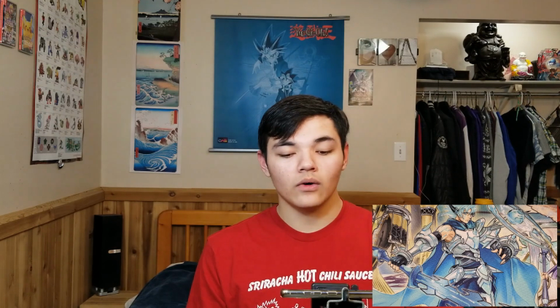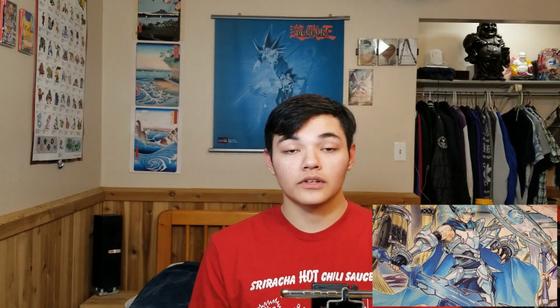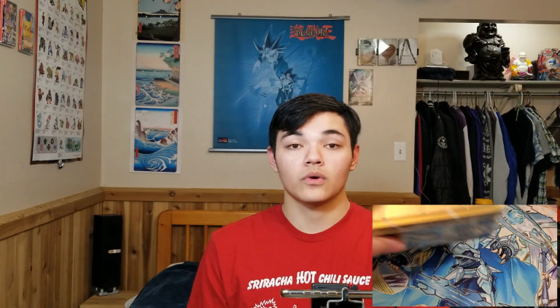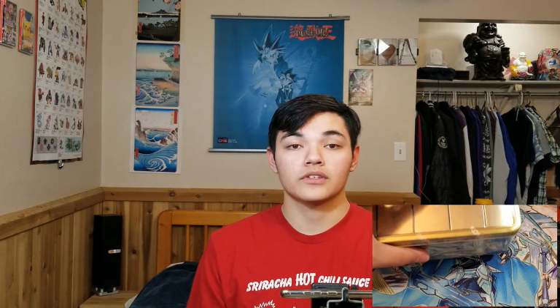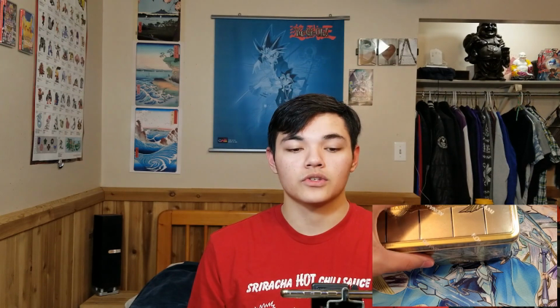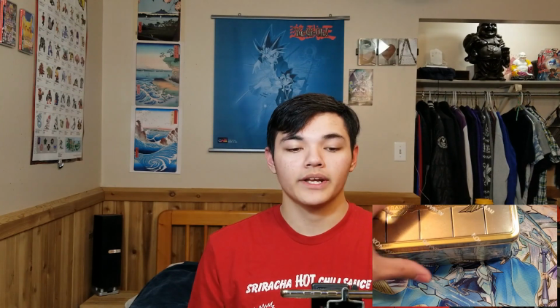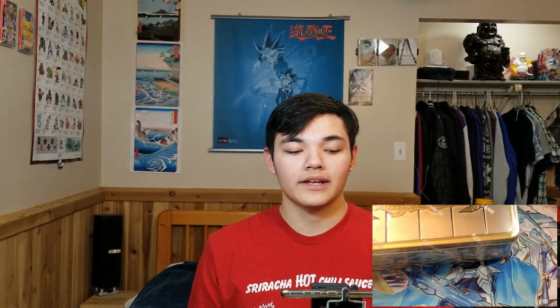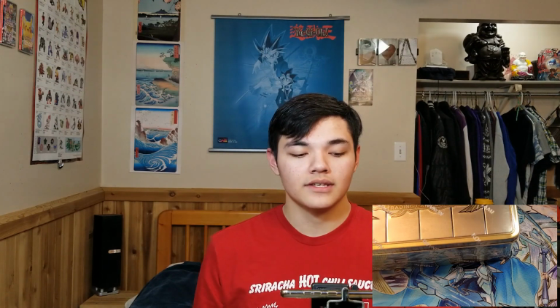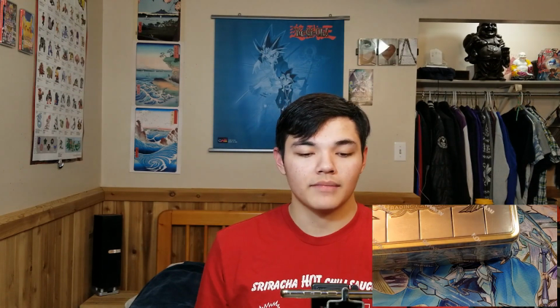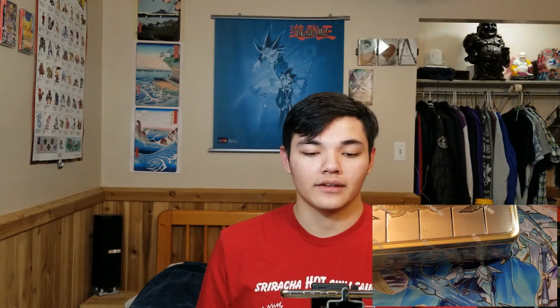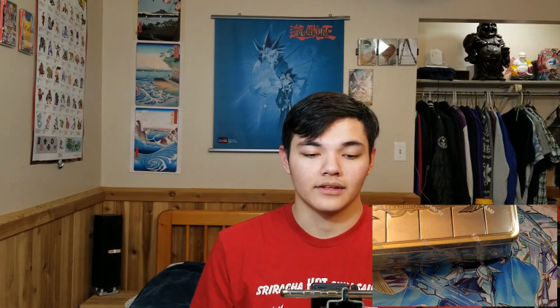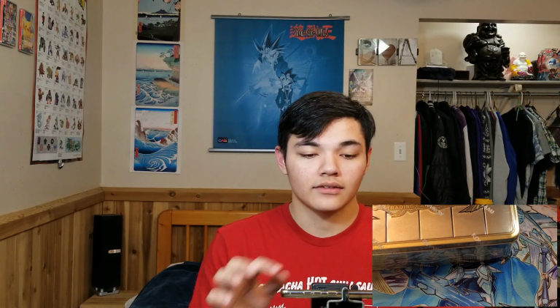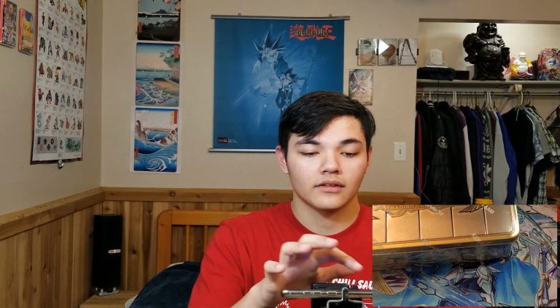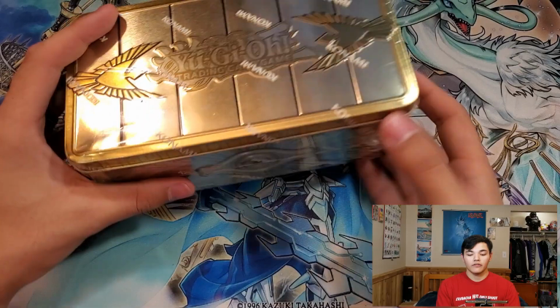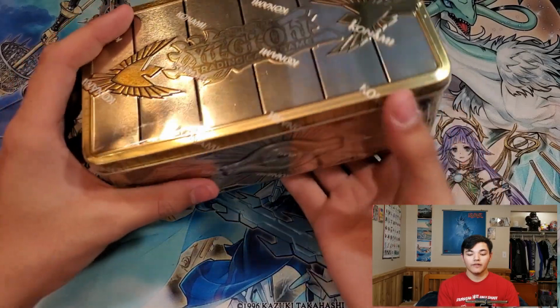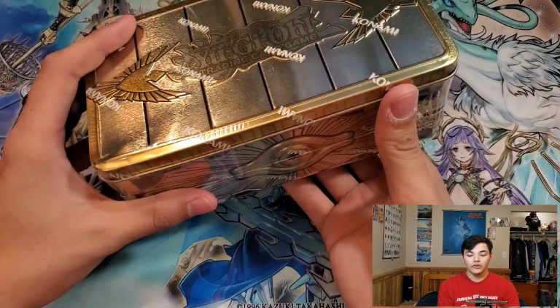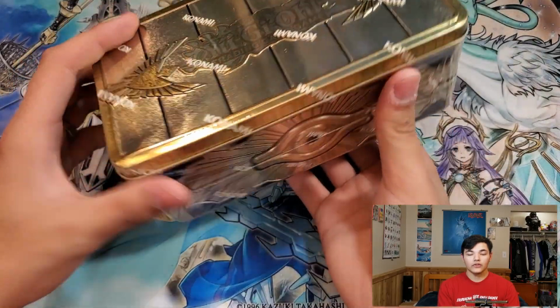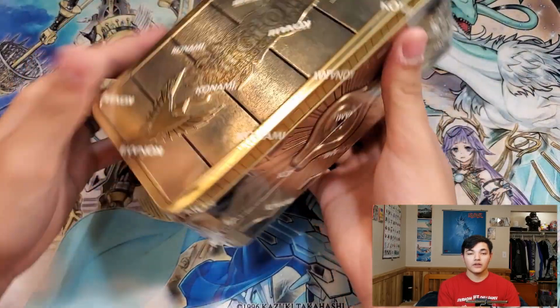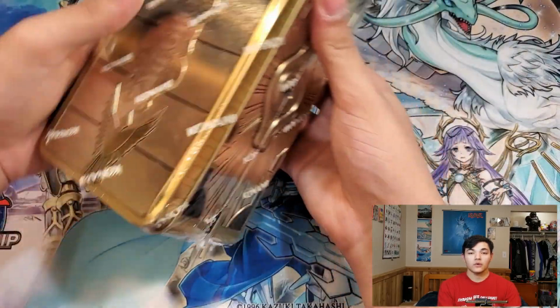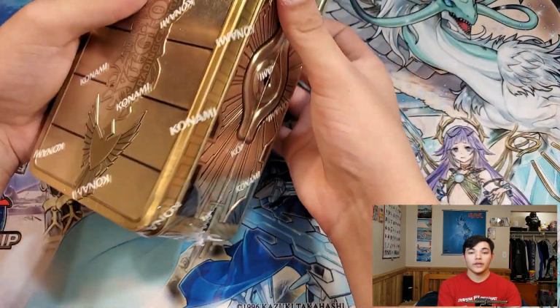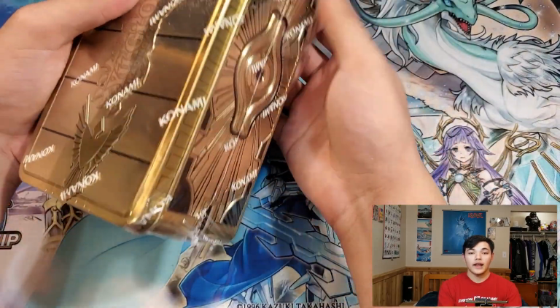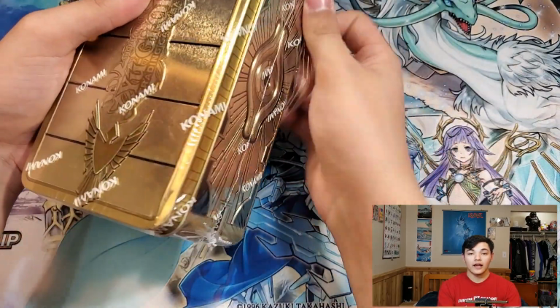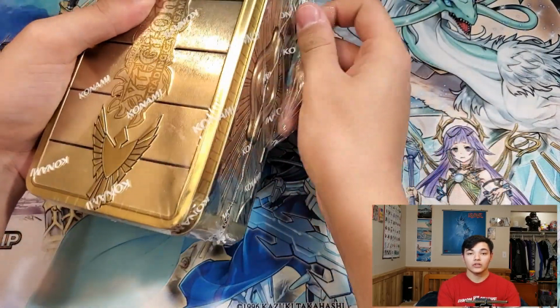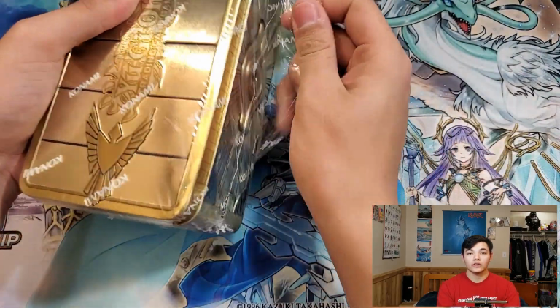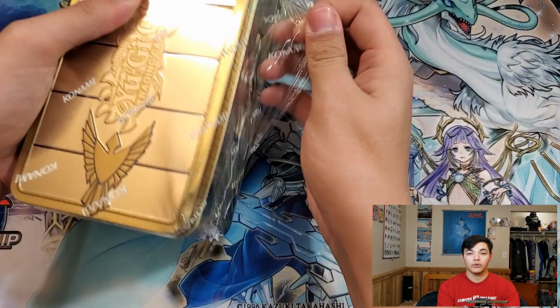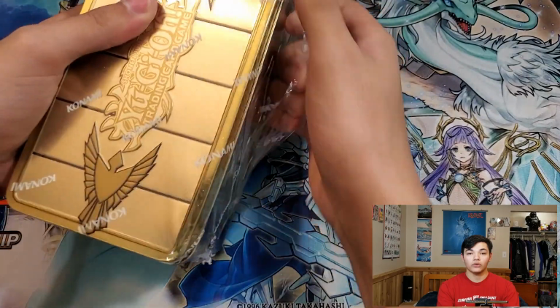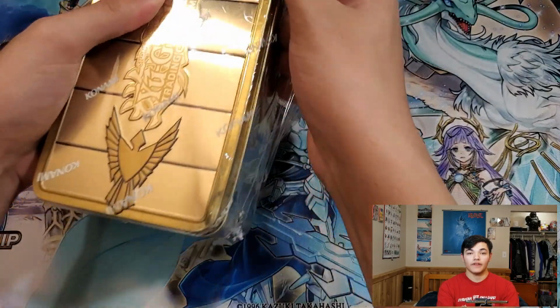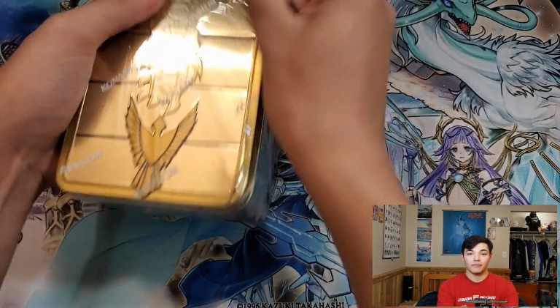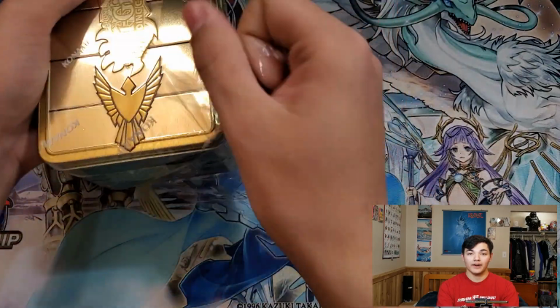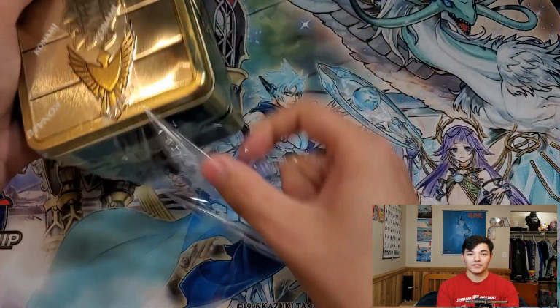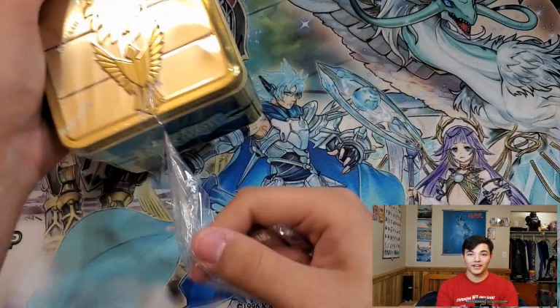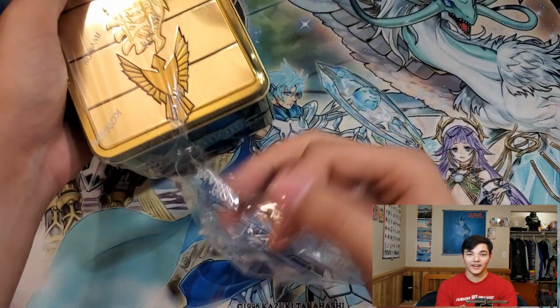Now let's go into the 2019 Gold Sarcophagus Tin. Fingers crossed that we can actually pull Vampire Sucker.